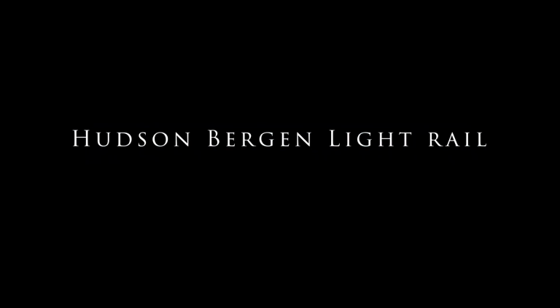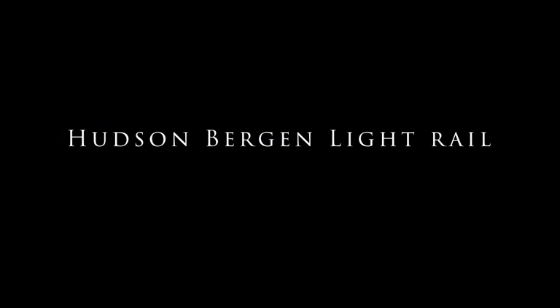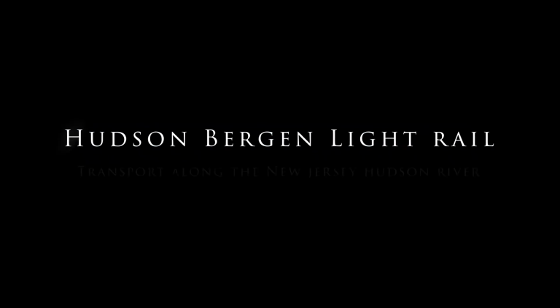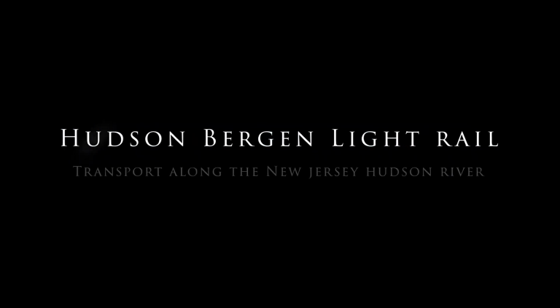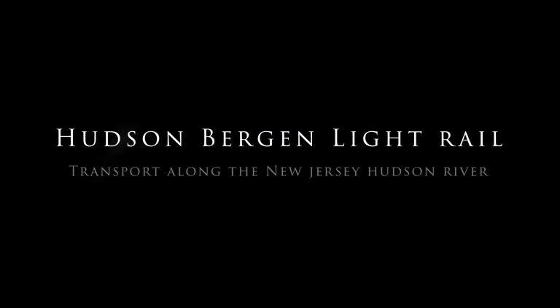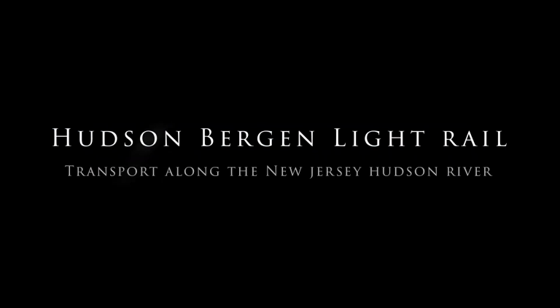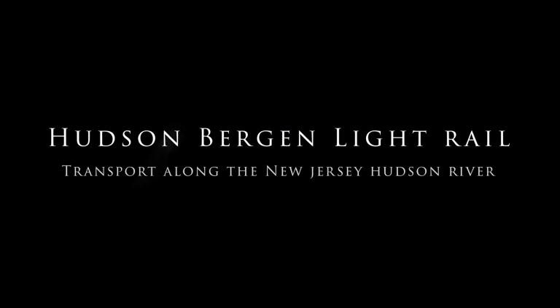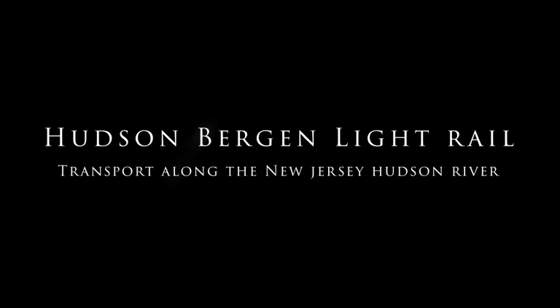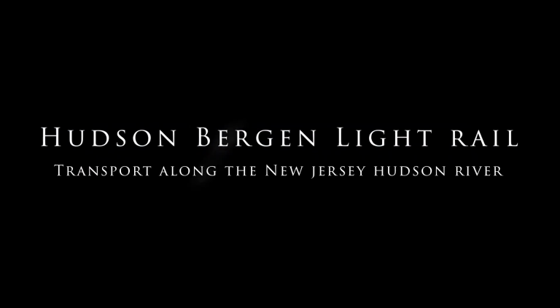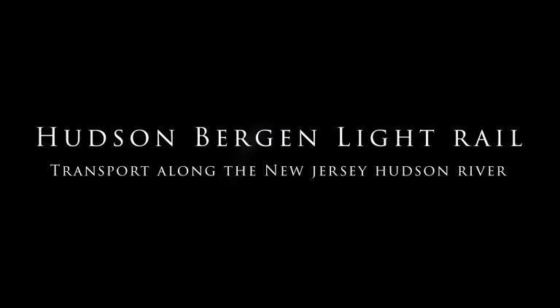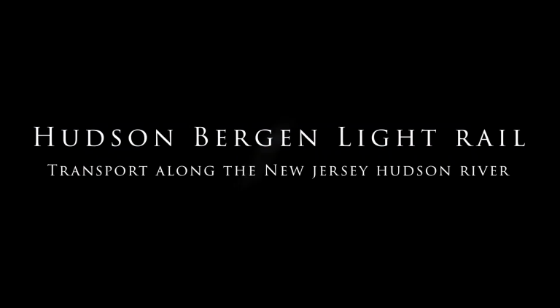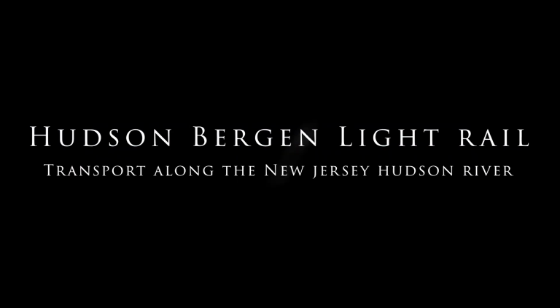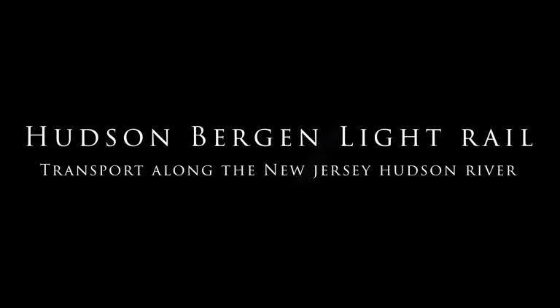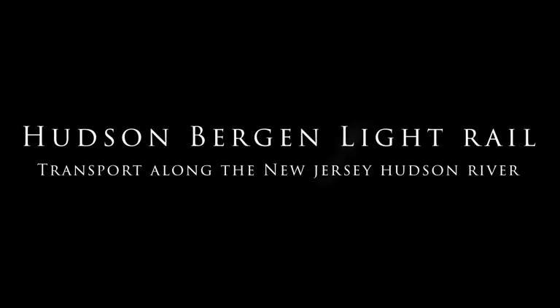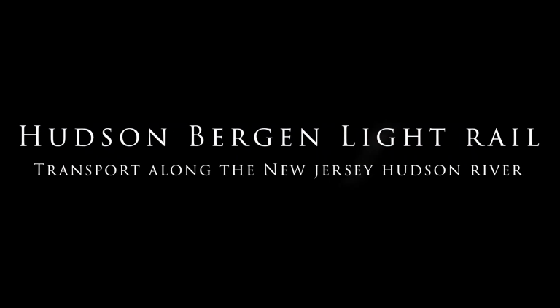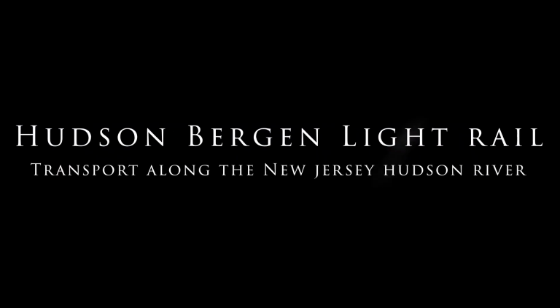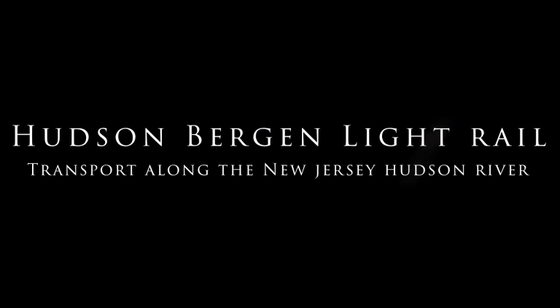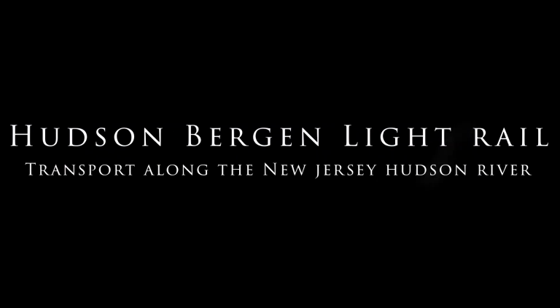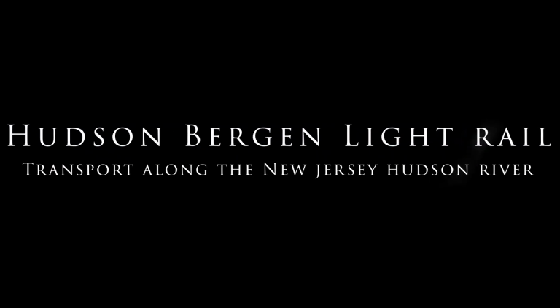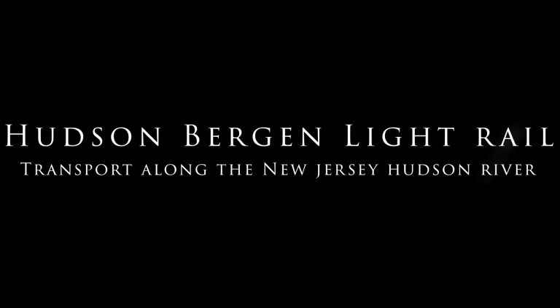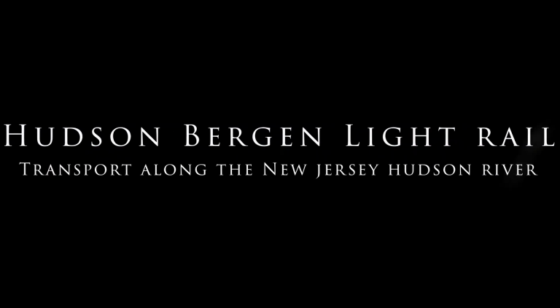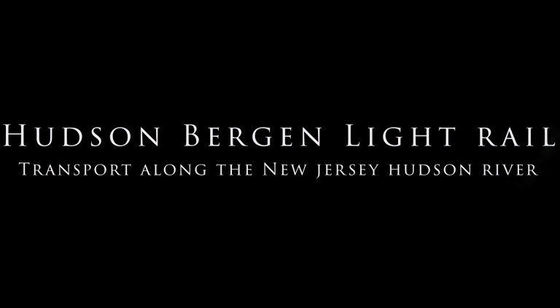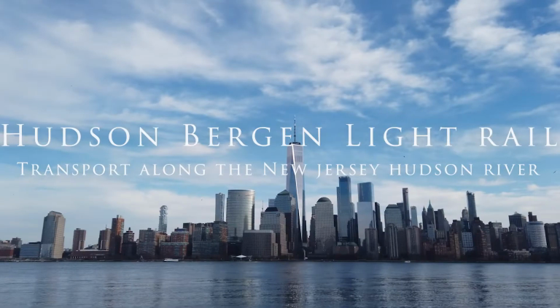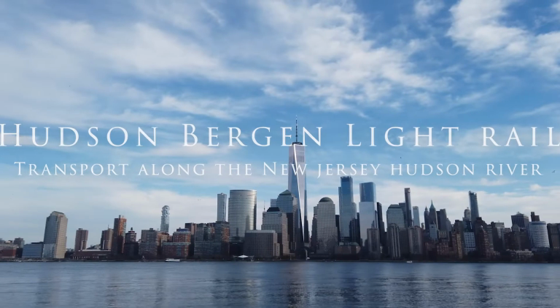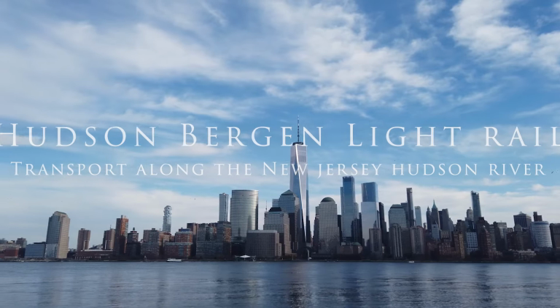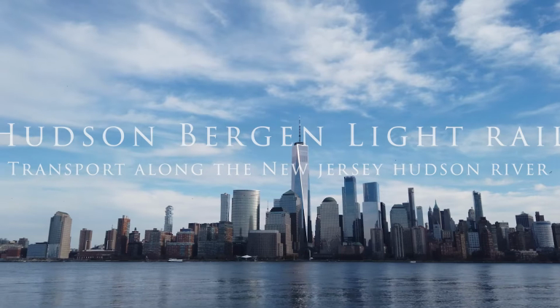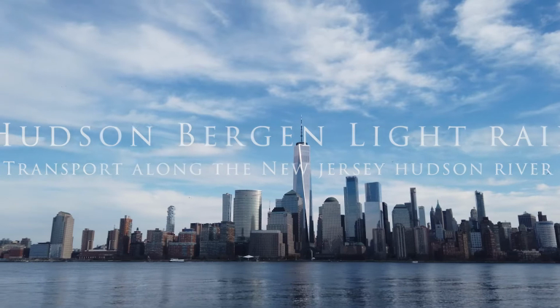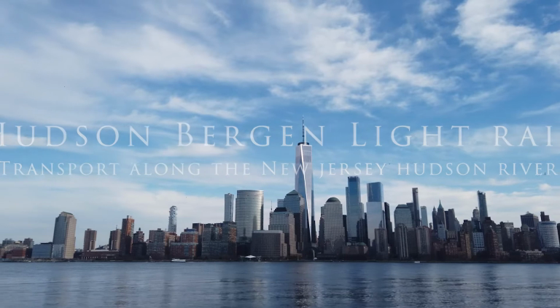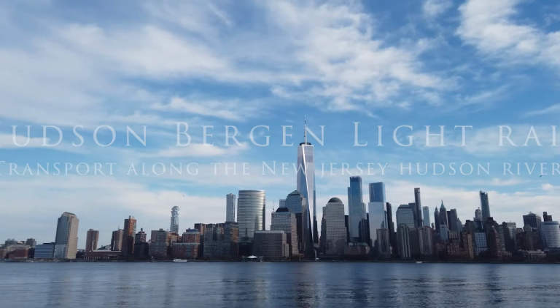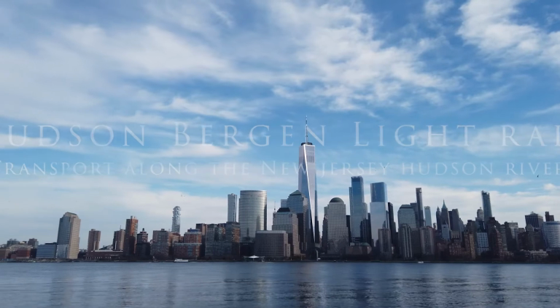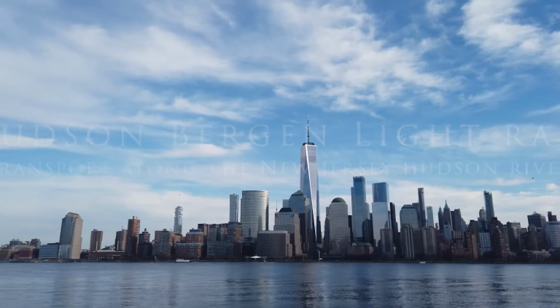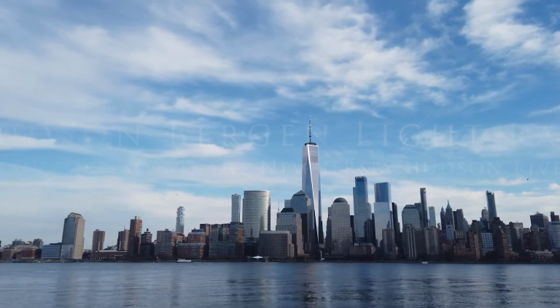New York, New York. The city that never sleeps, and Manhattan is its crown jewel.